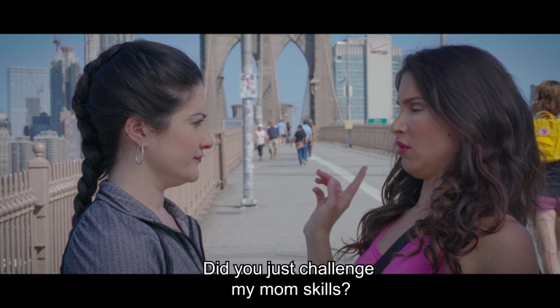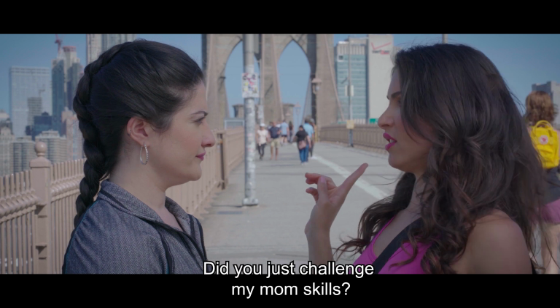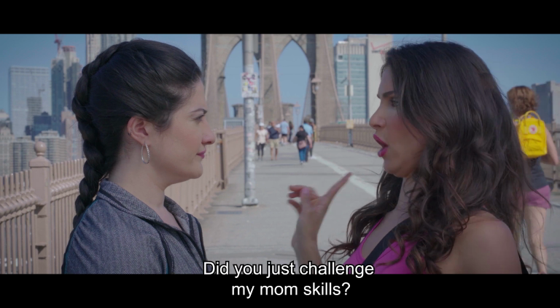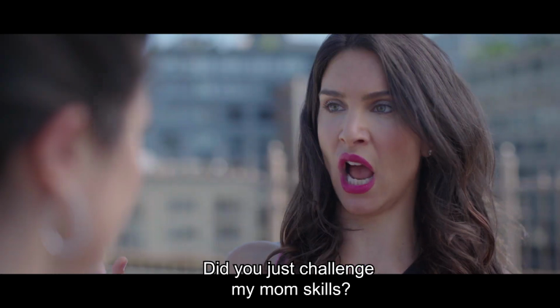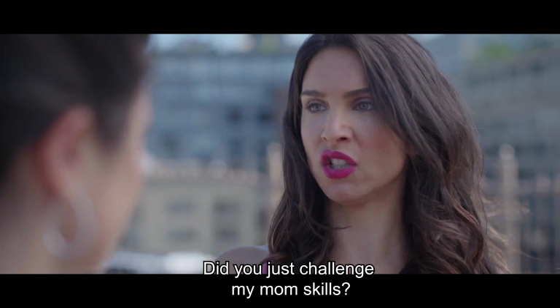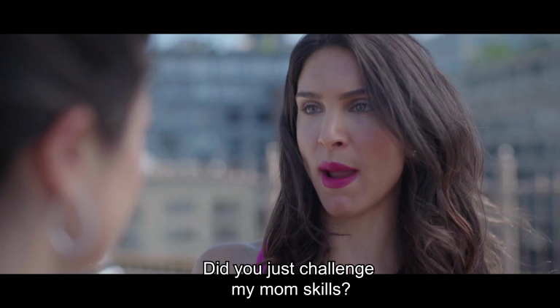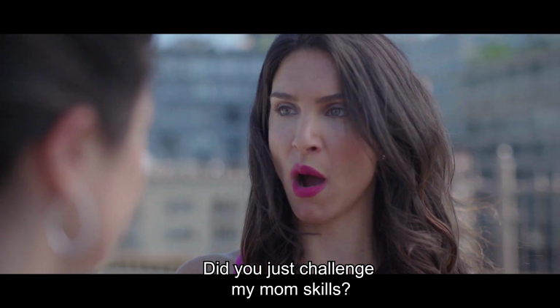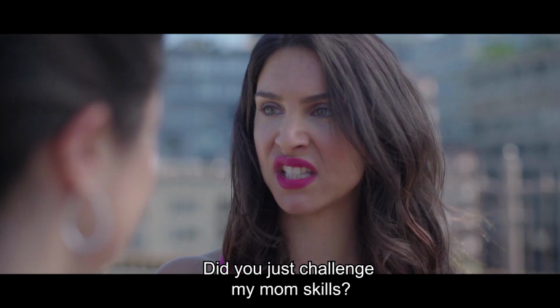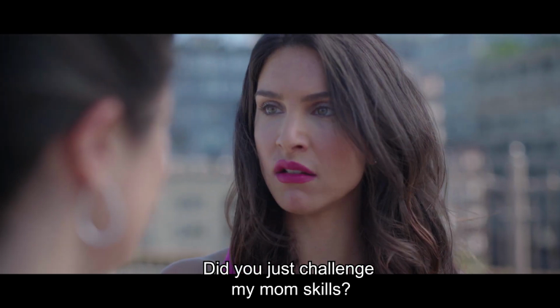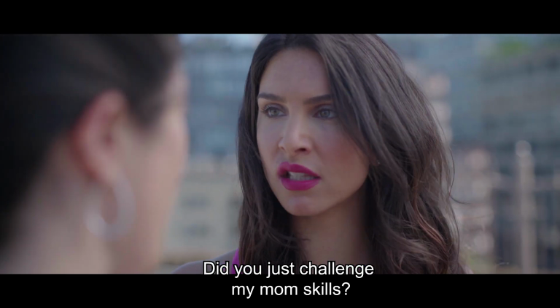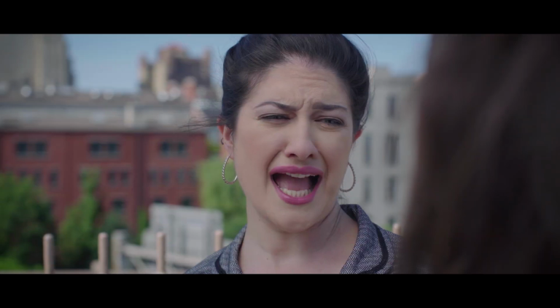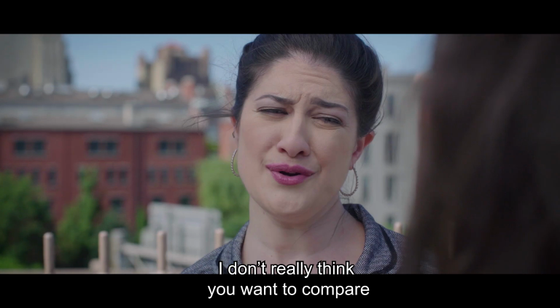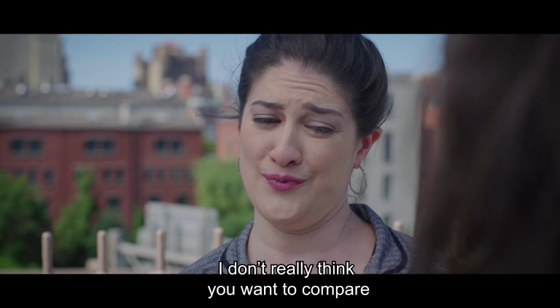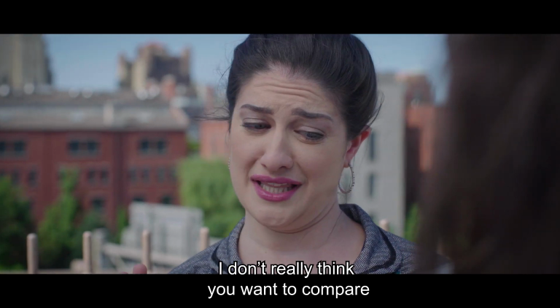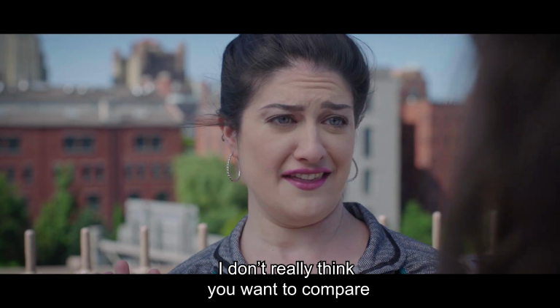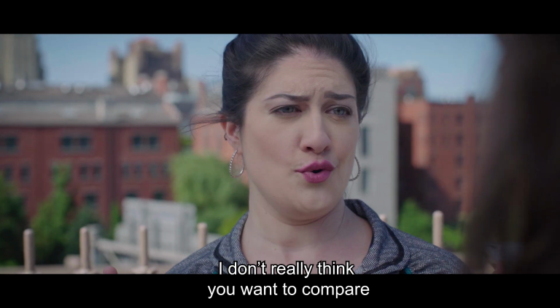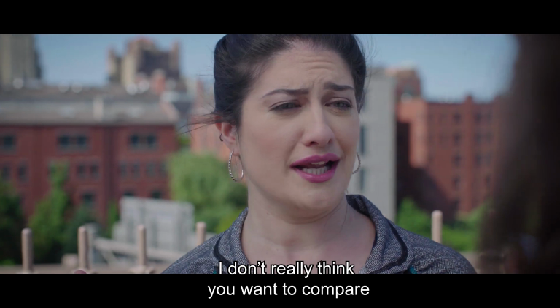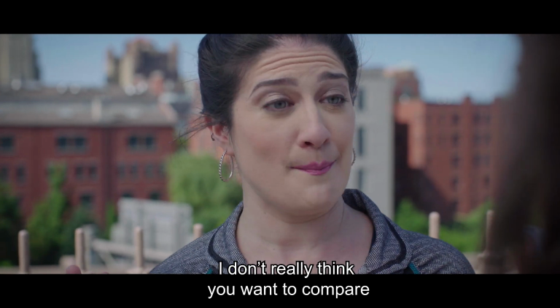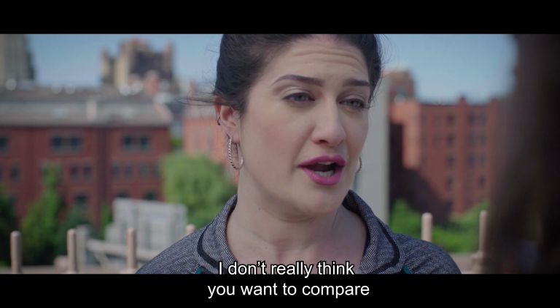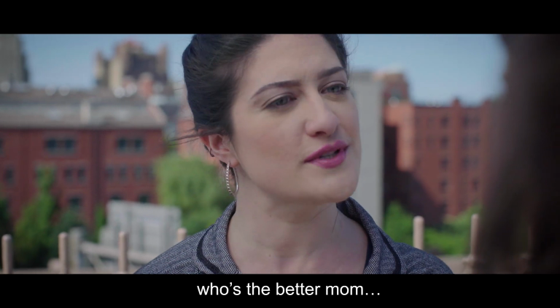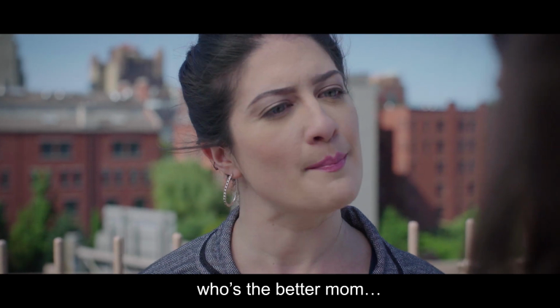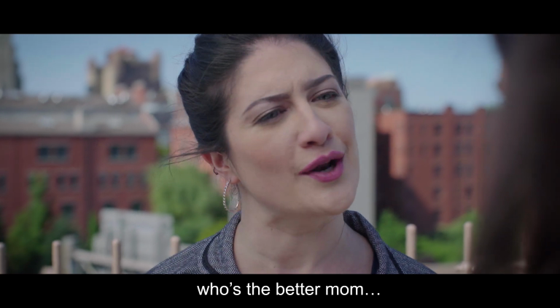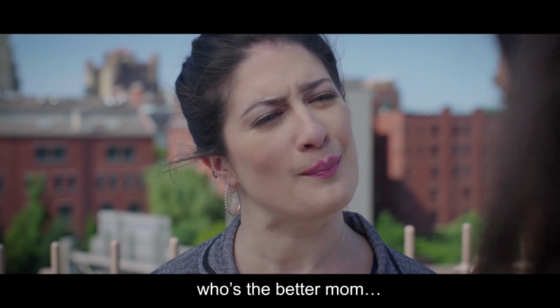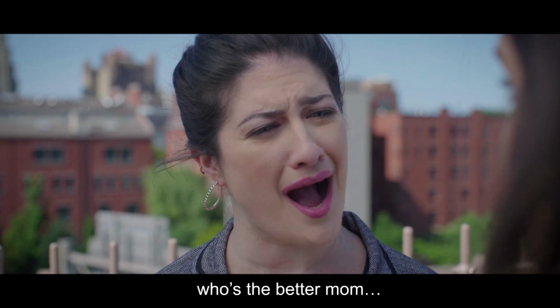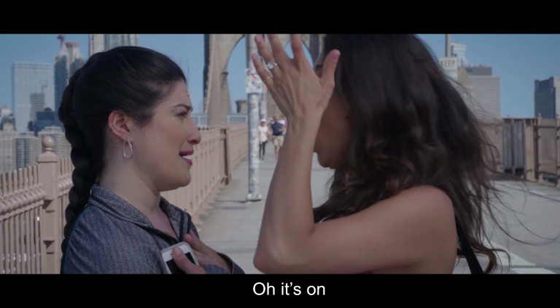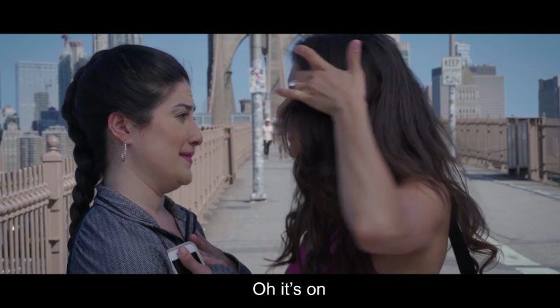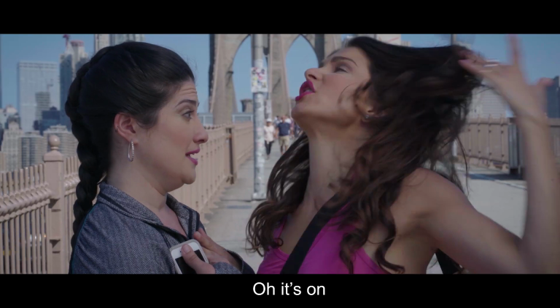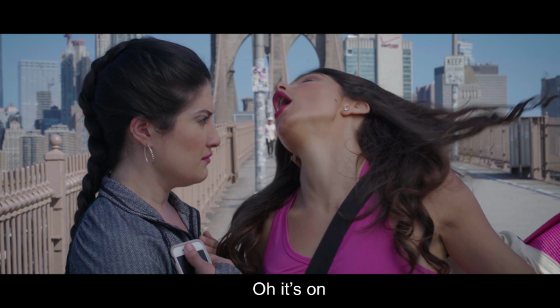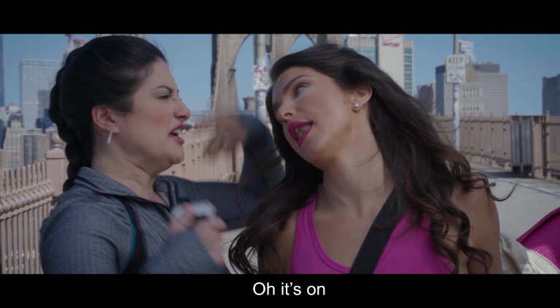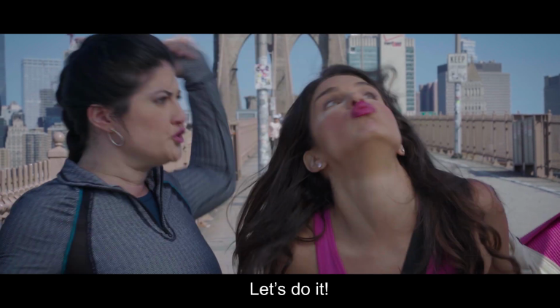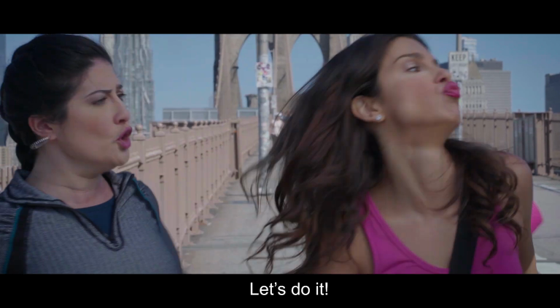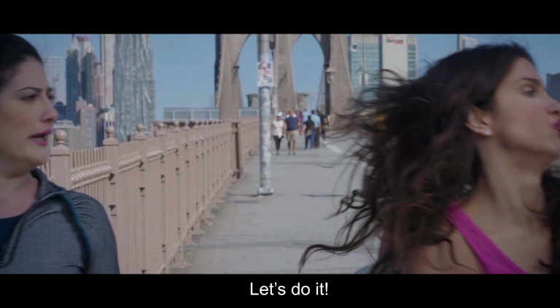Did you just challenge my mom skills? I don't really think you want to compare who's the better mom. Oh, it's on! Let's do it!